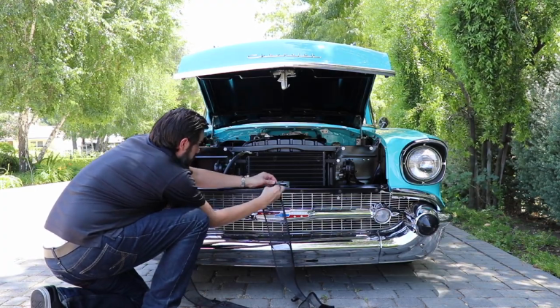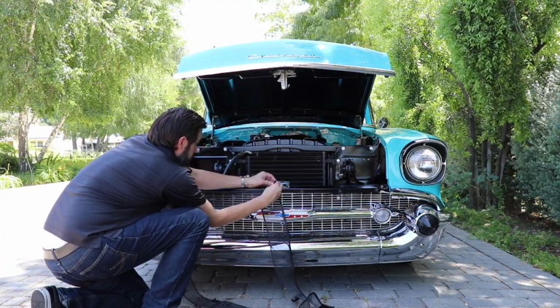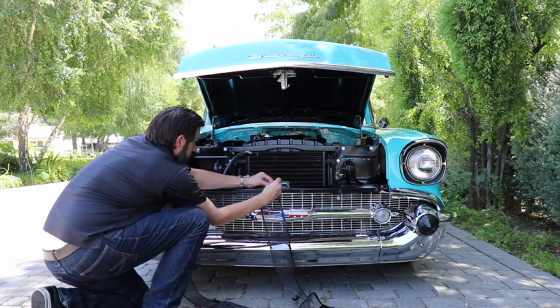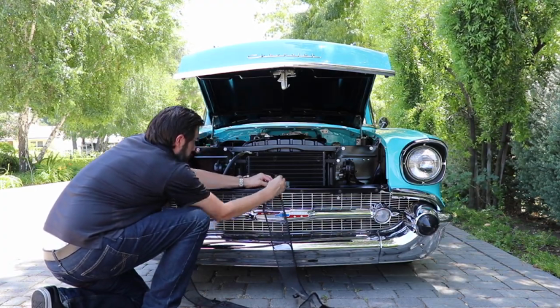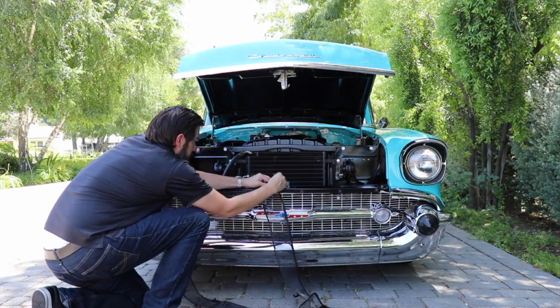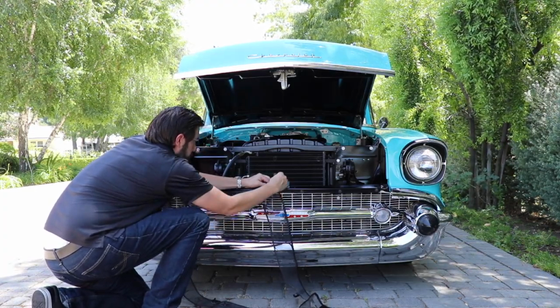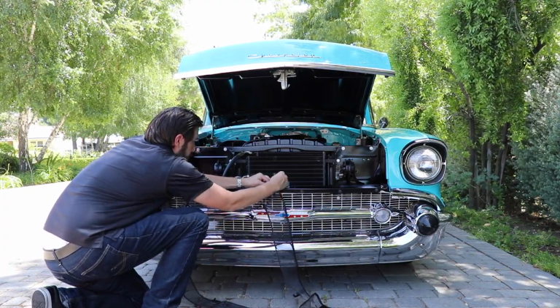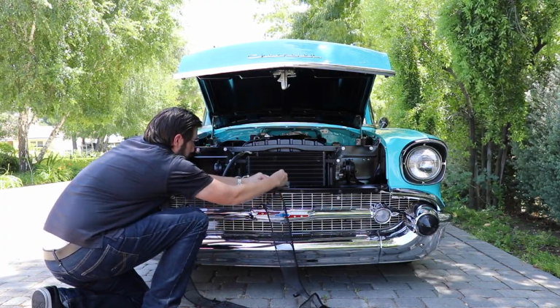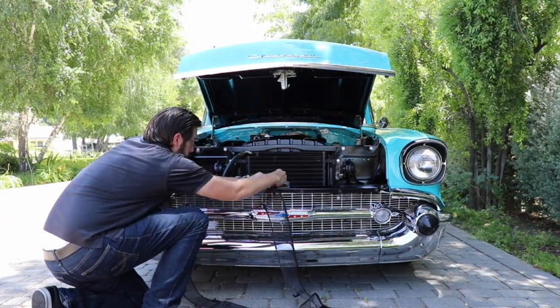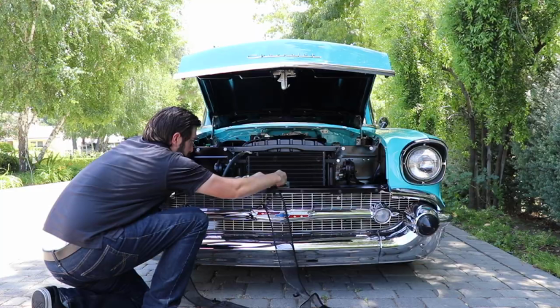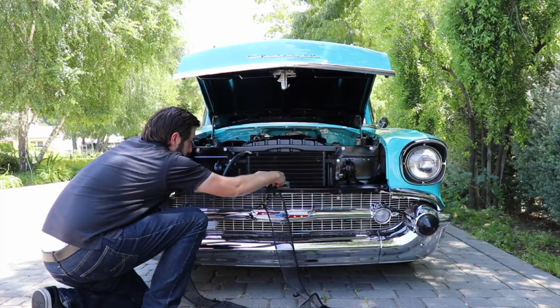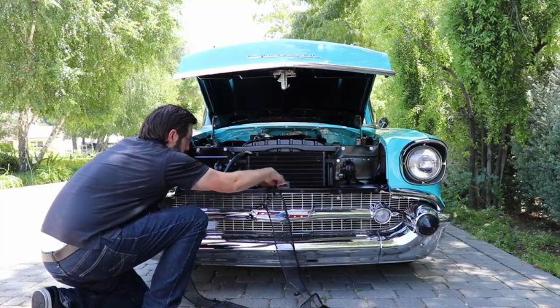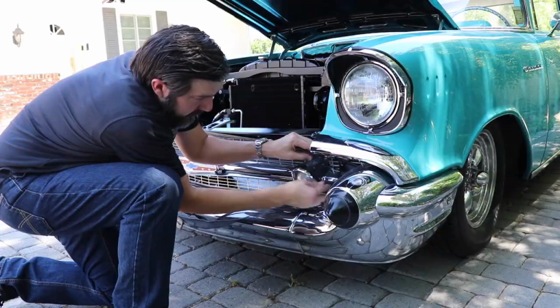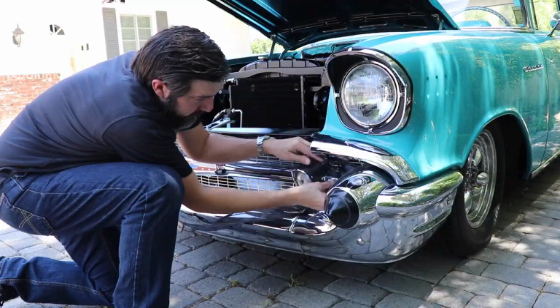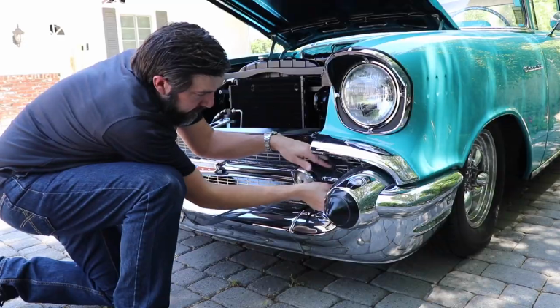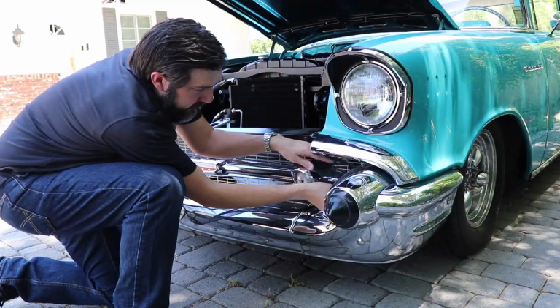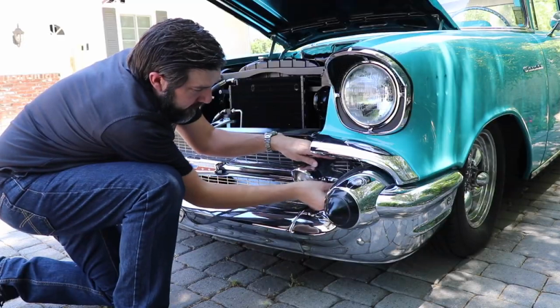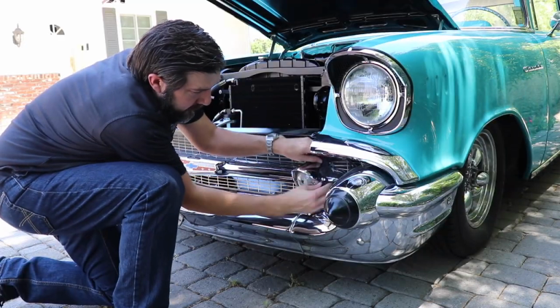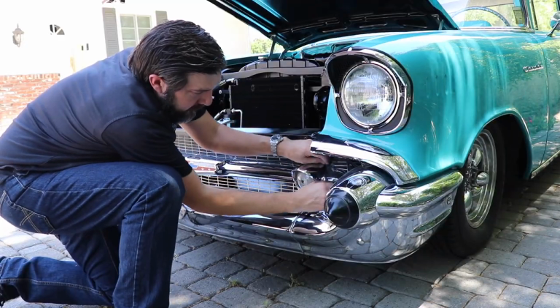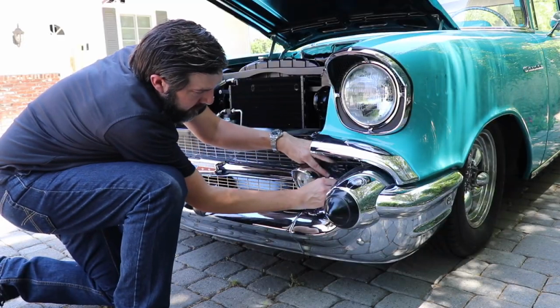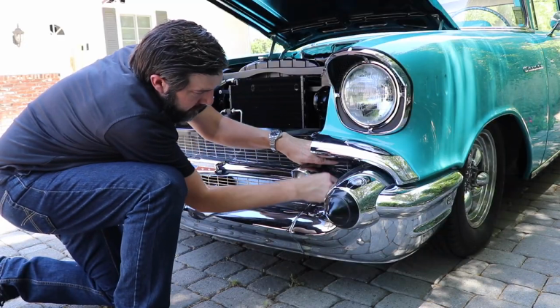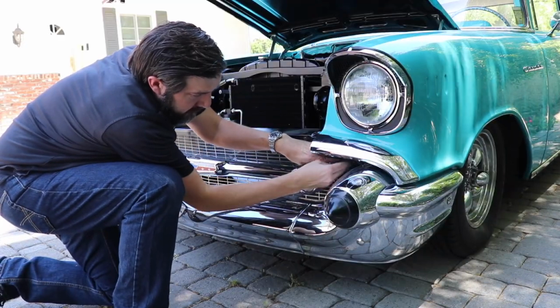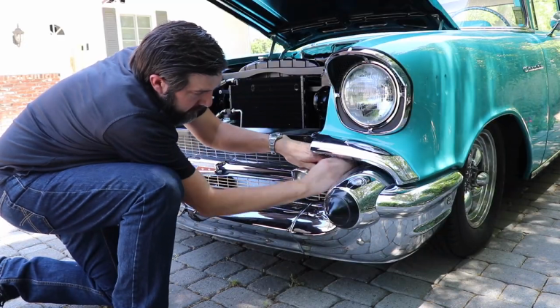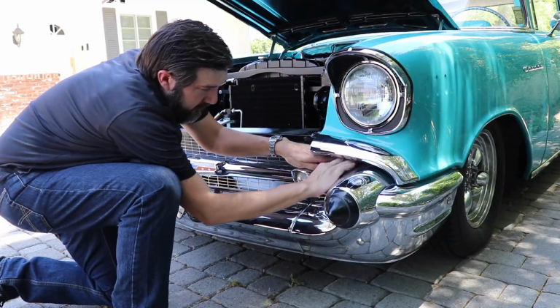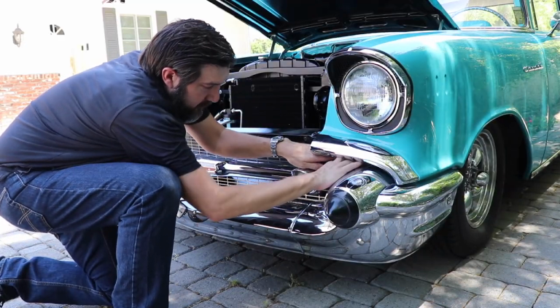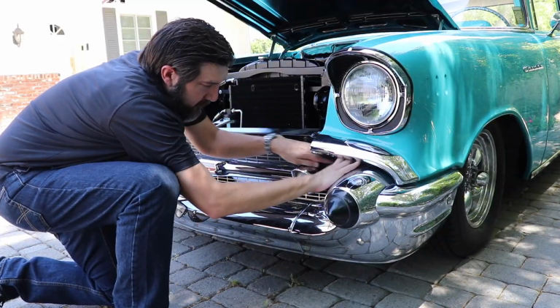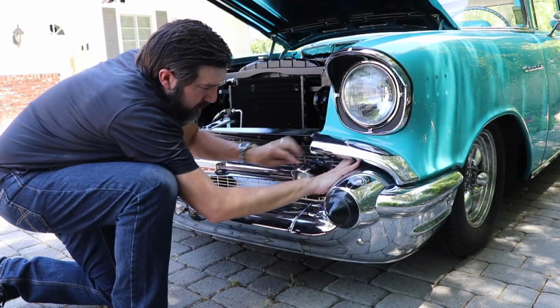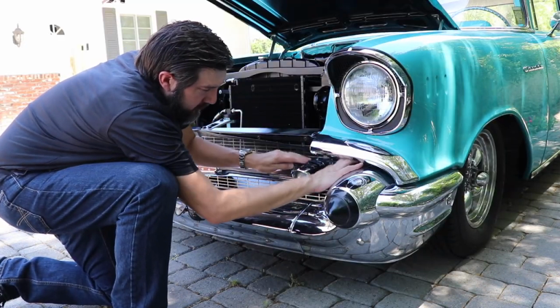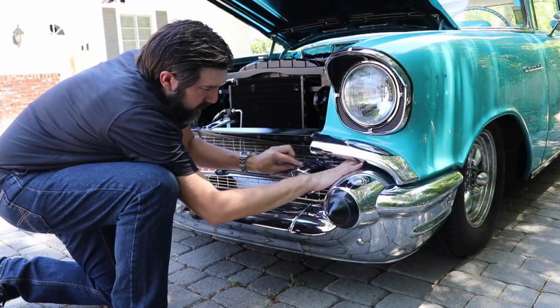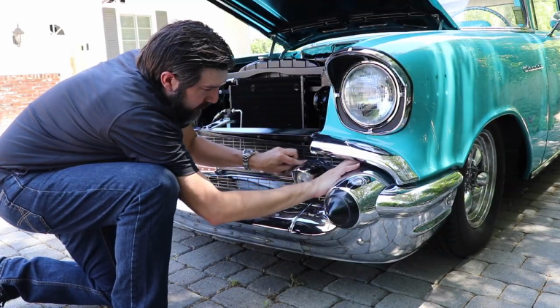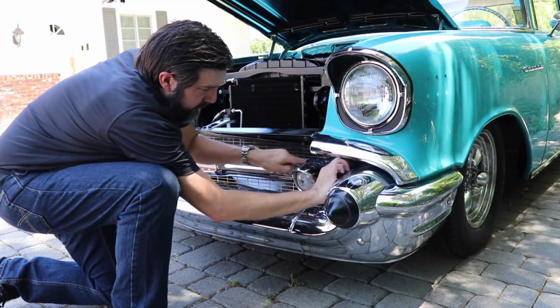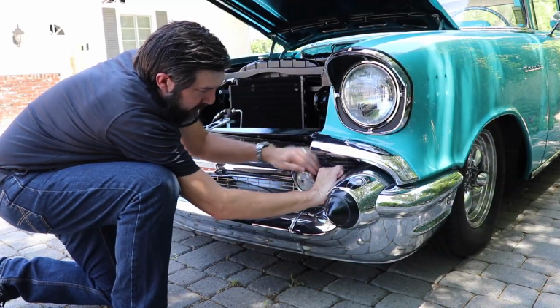Once each of the upper straps is secured, stretch the bug screen around the light bar on the driver side and tuck the corners of the bug screen into place.